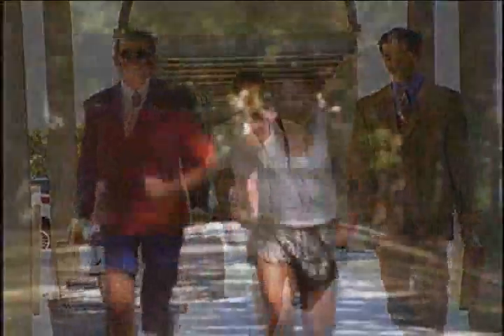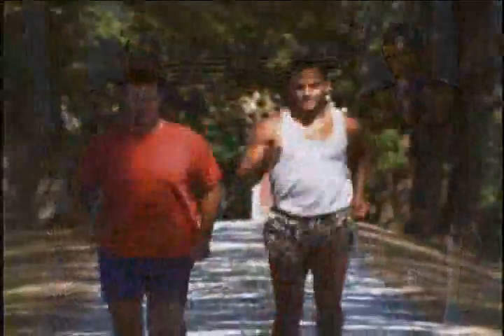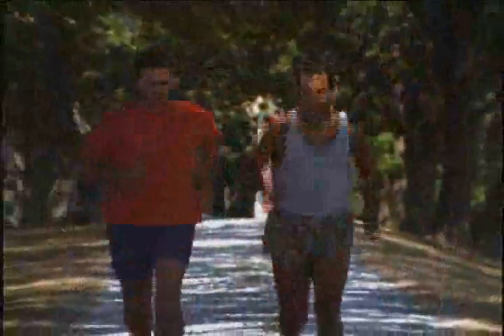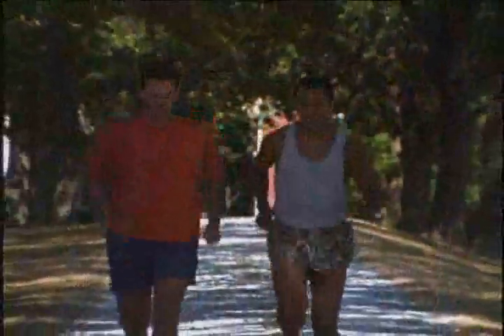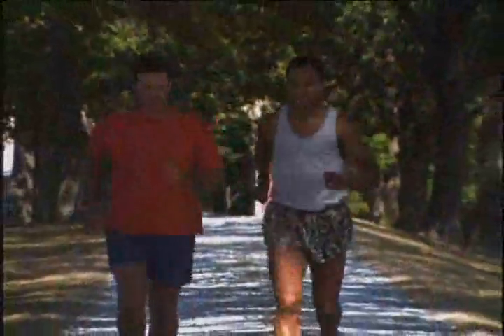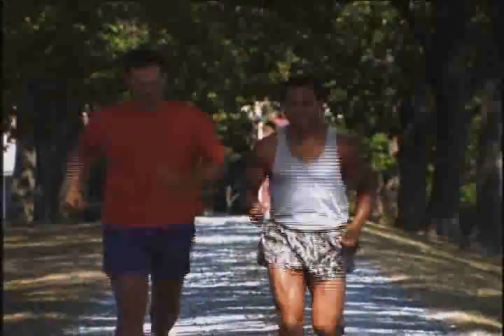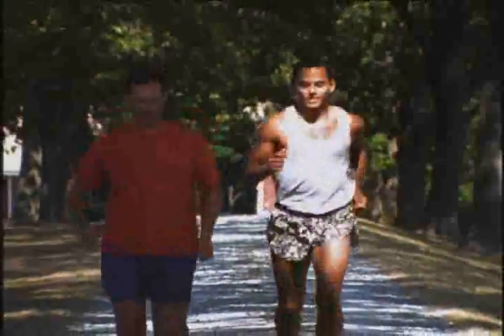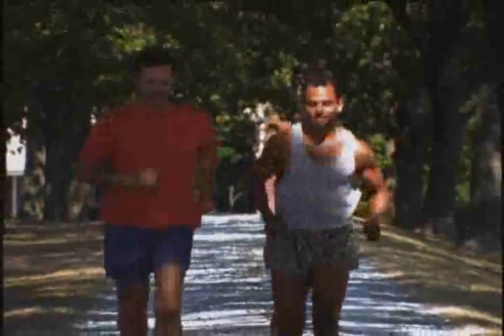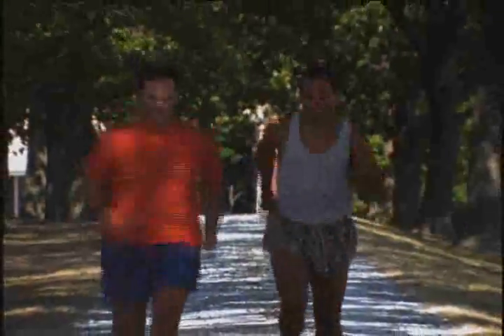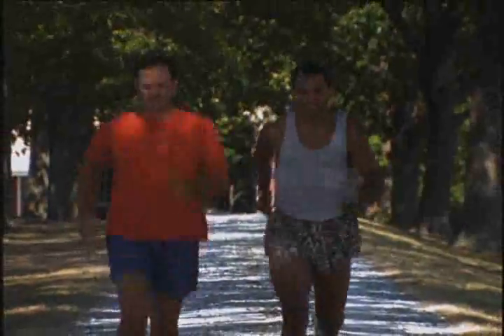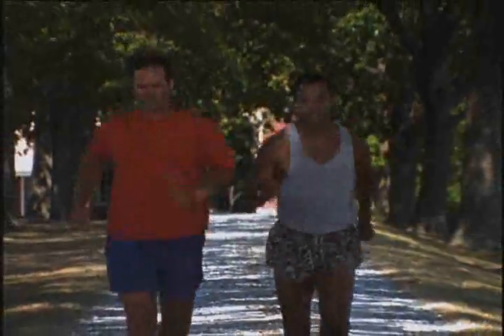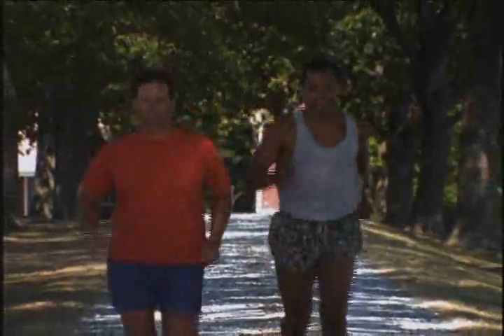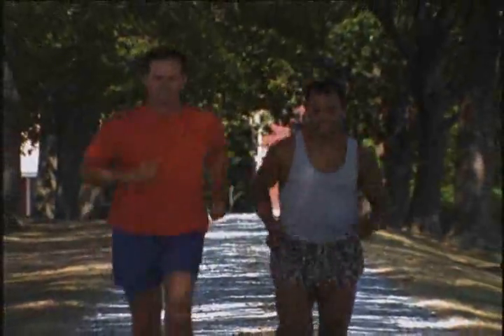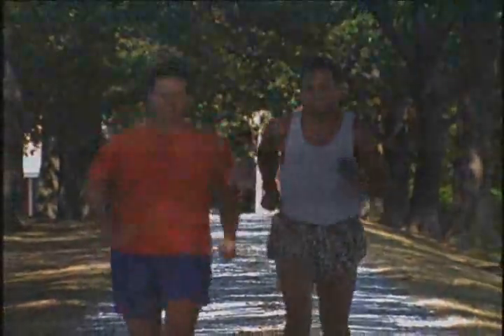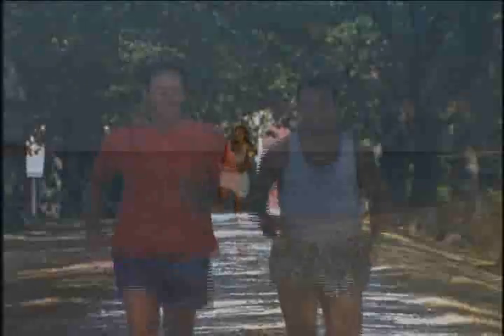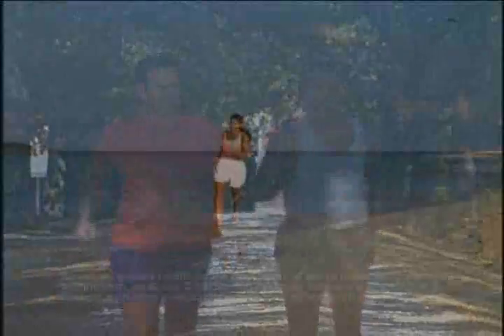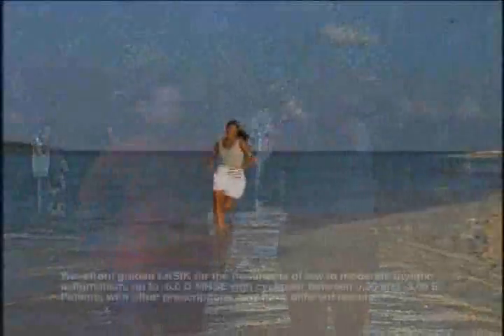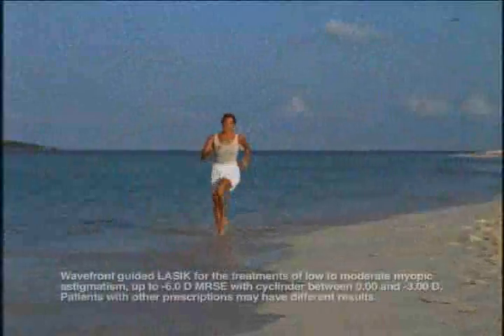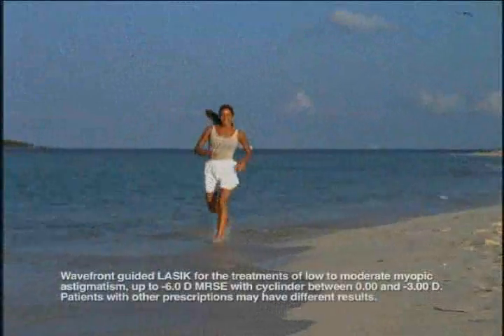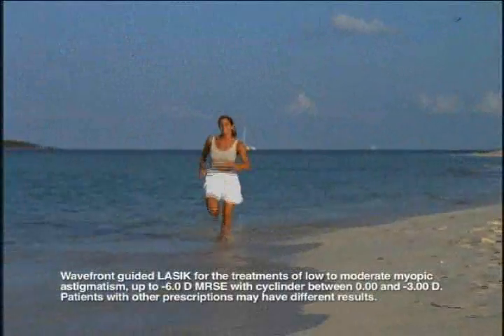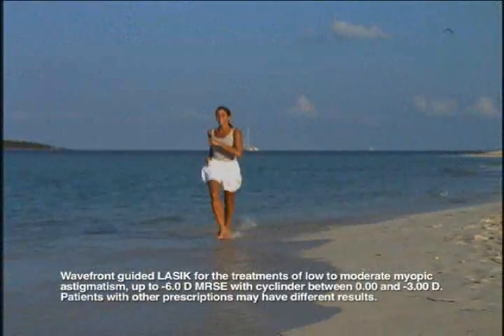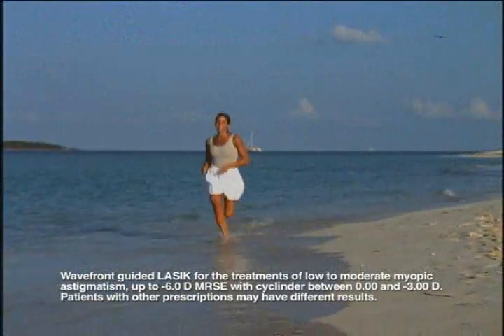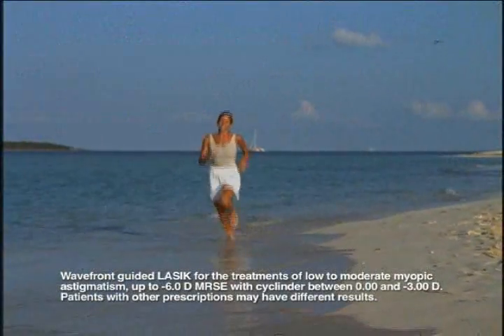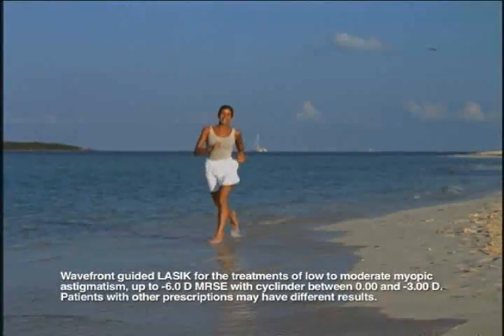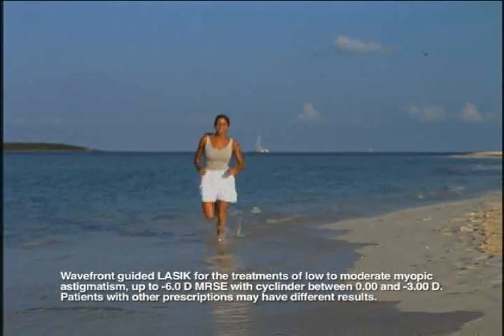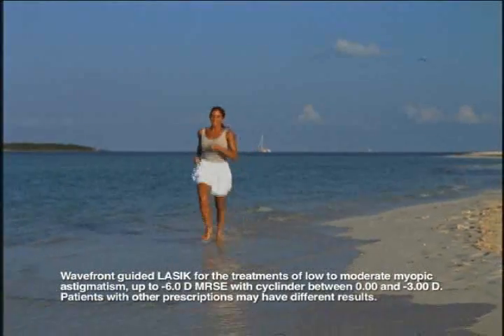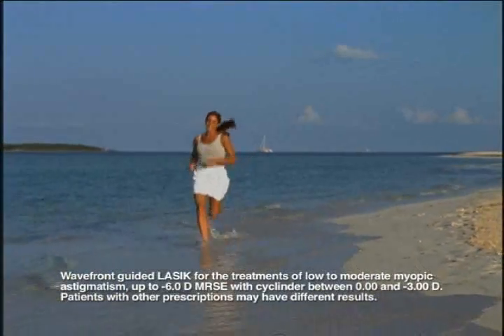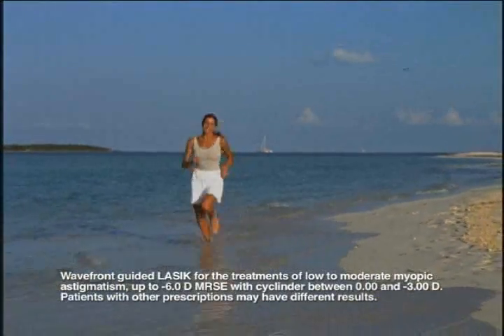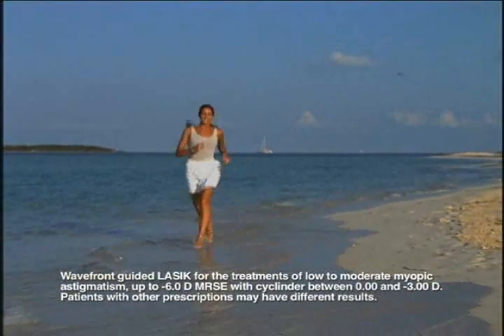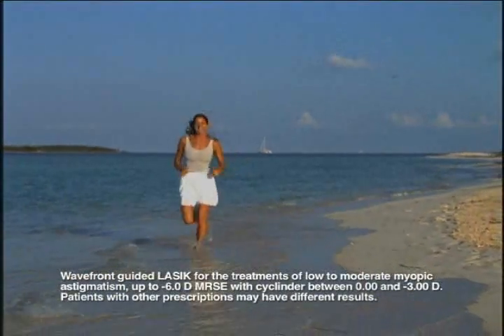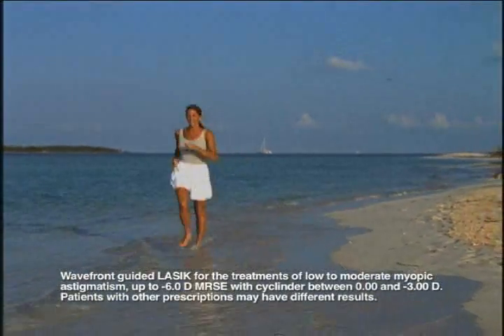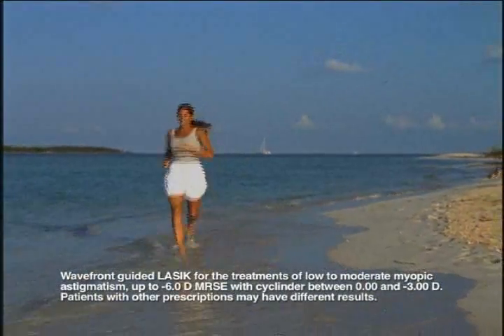So, as you can see, advances in eye surgery have made it possible for almost anyone to have perfect vision they never thought was possible.